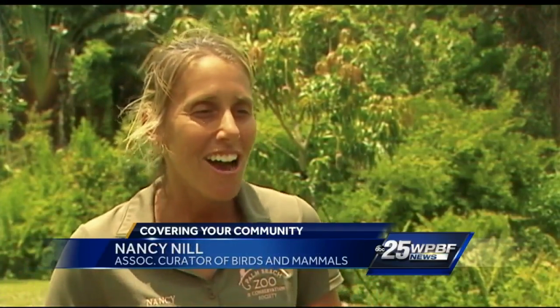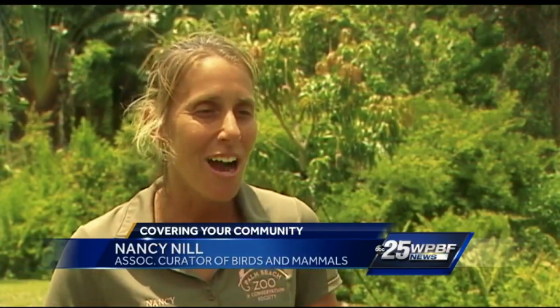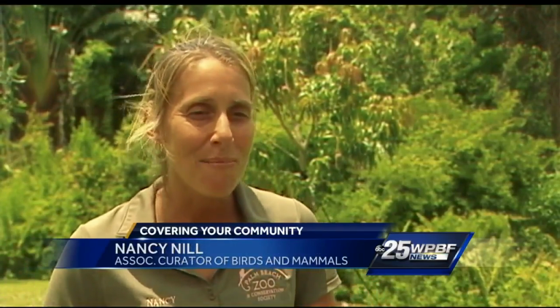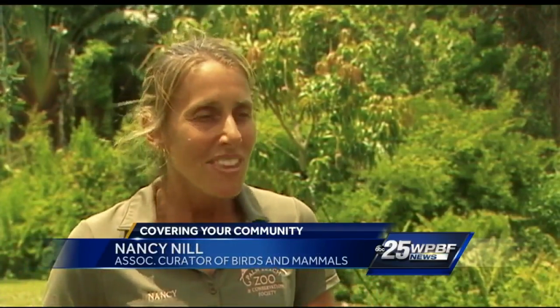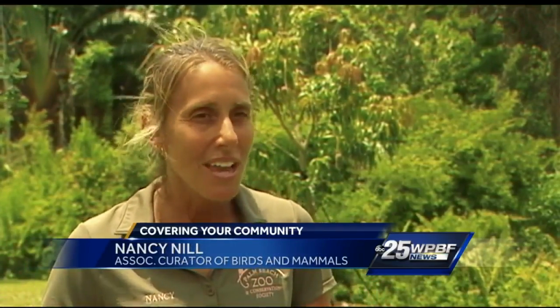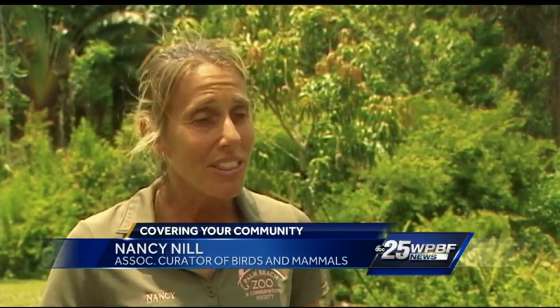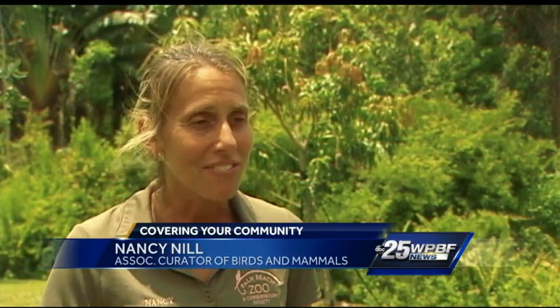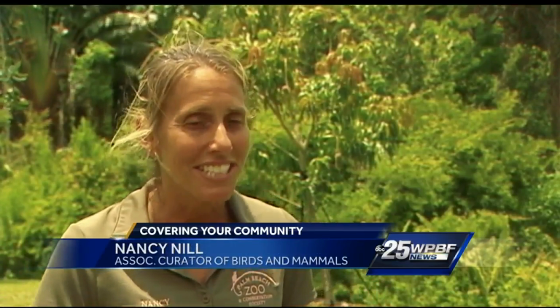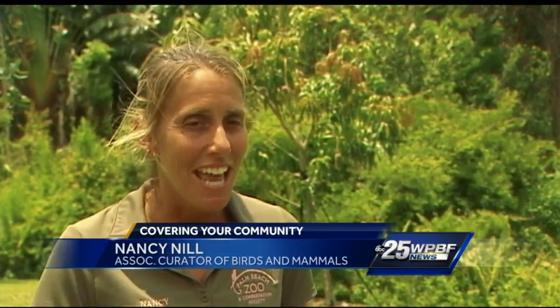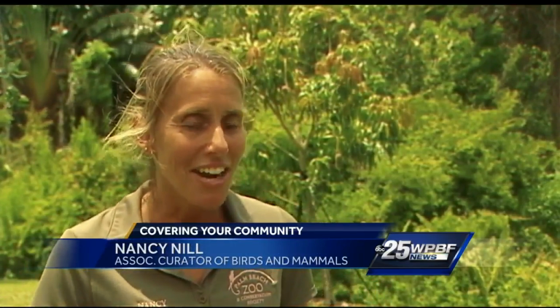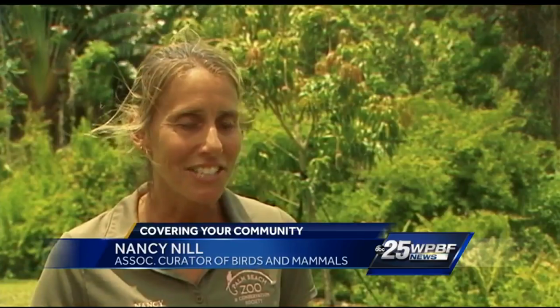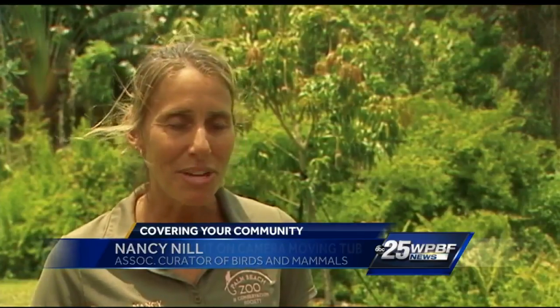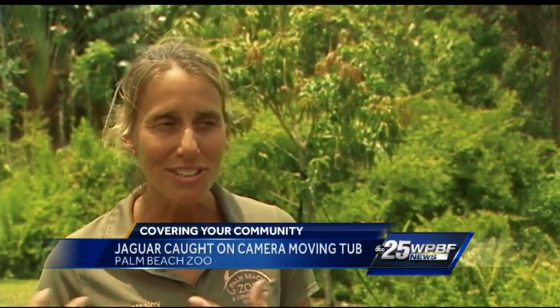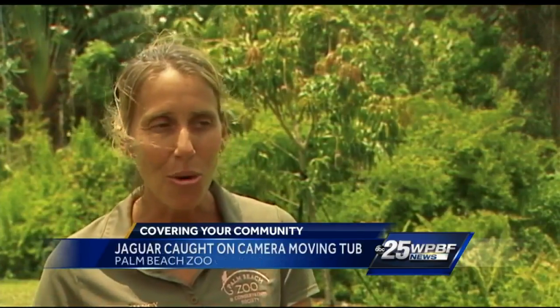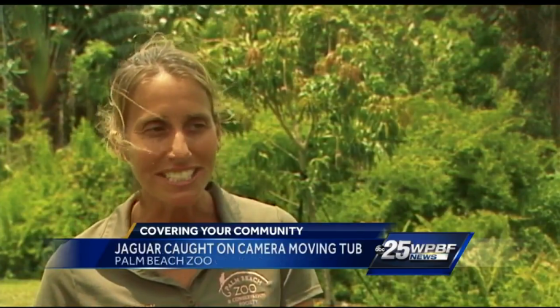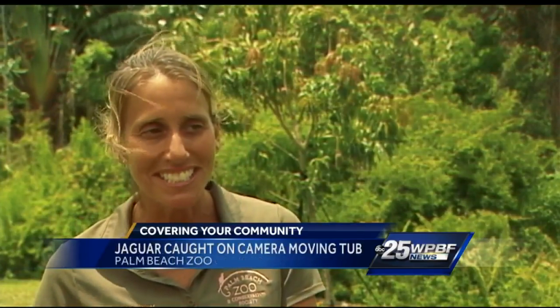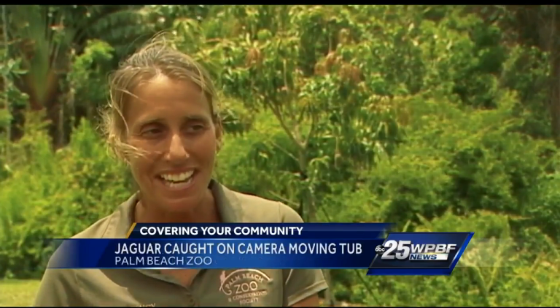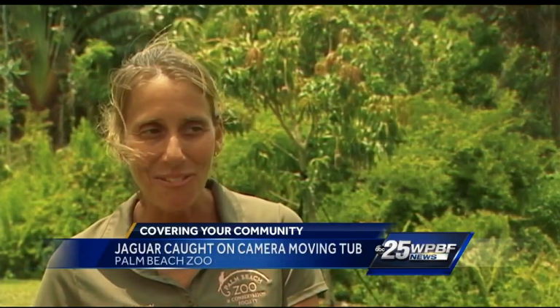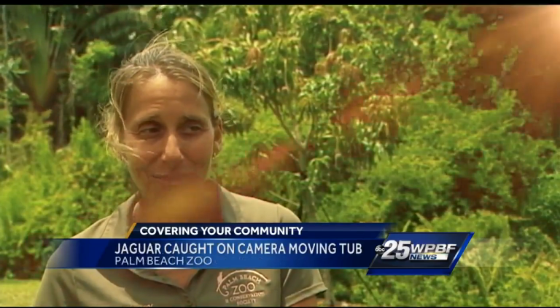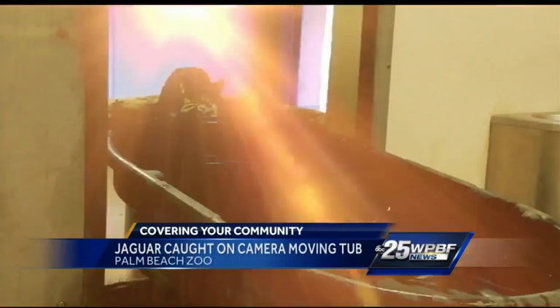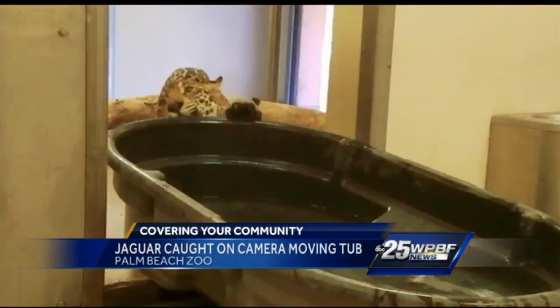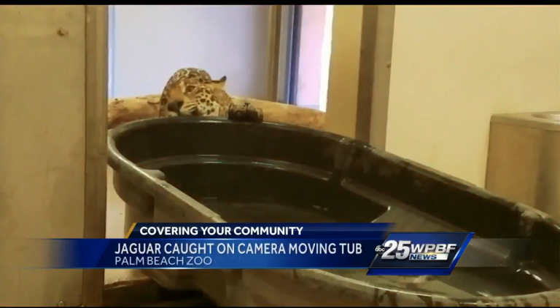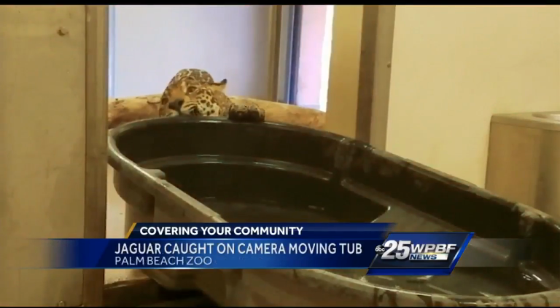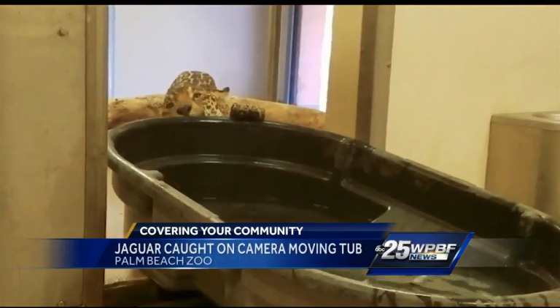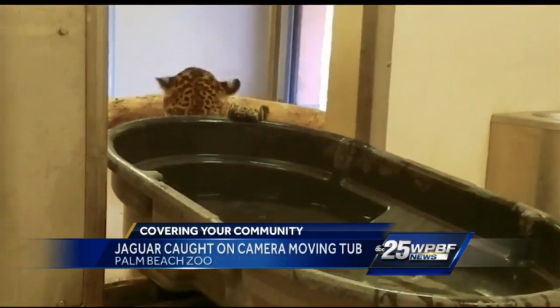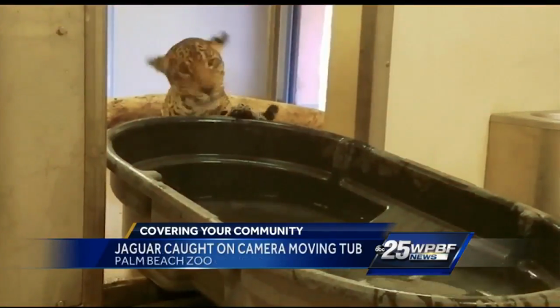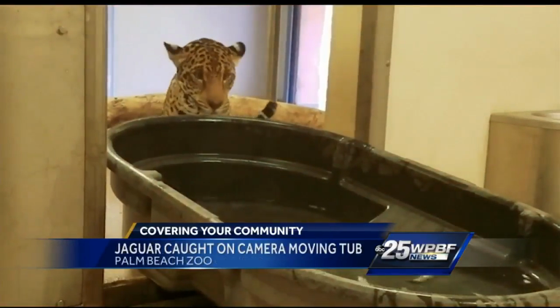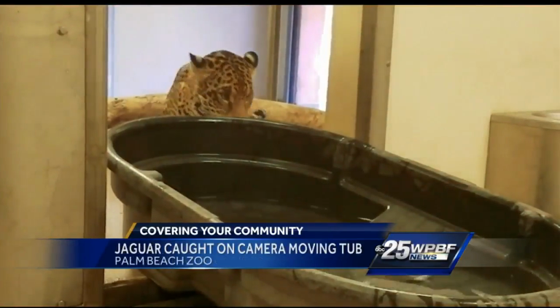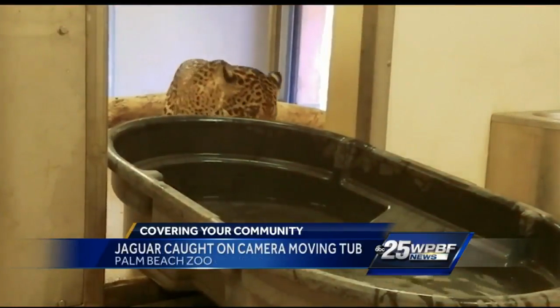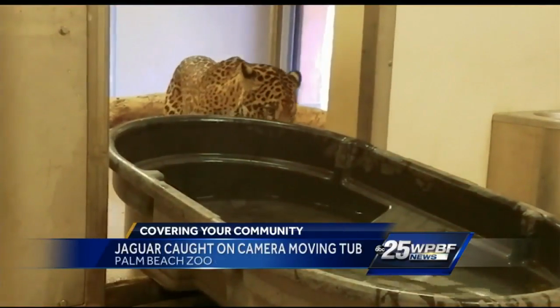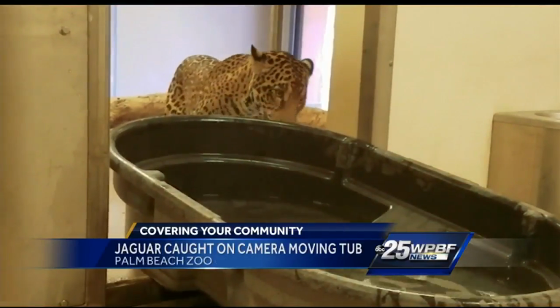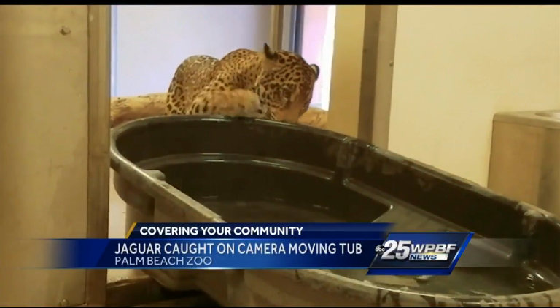told us: she likes tubs of water, so we put a big tub of water in there with fish, and we left, and then all of a sudden we hear this noise, and we're like, what's going on? So I peek in, and she's literally dragging the tub.